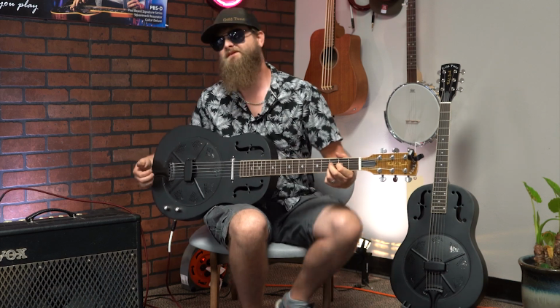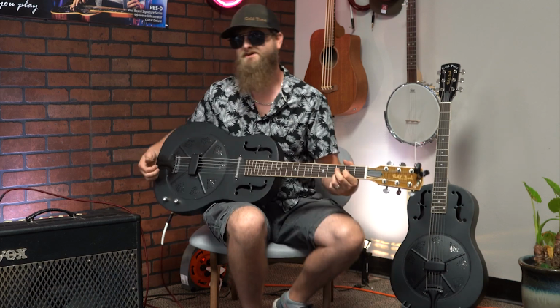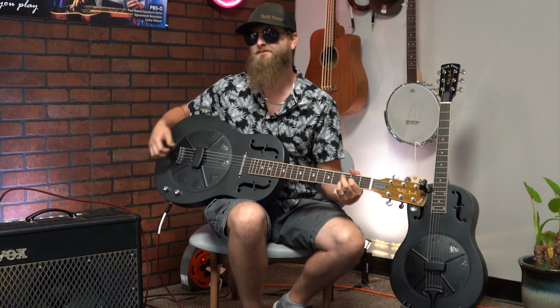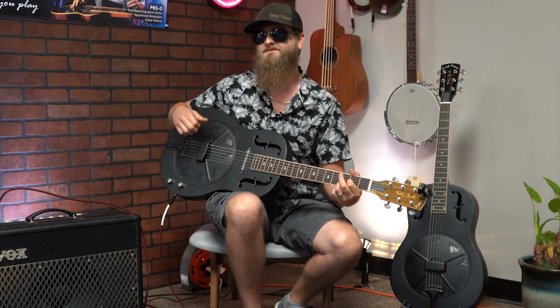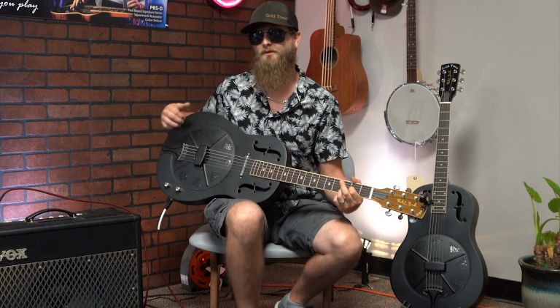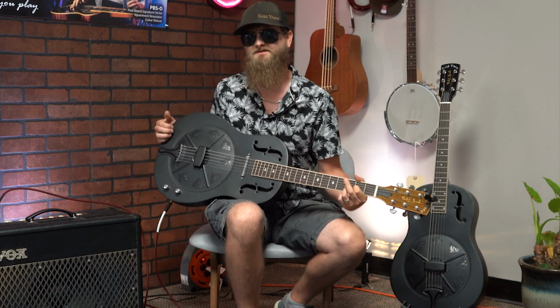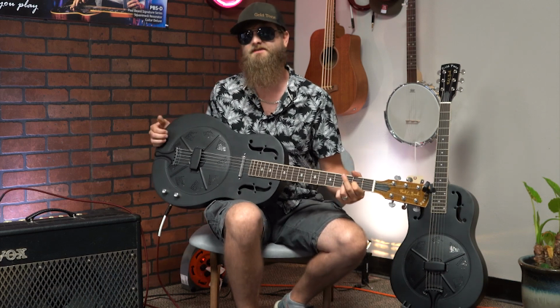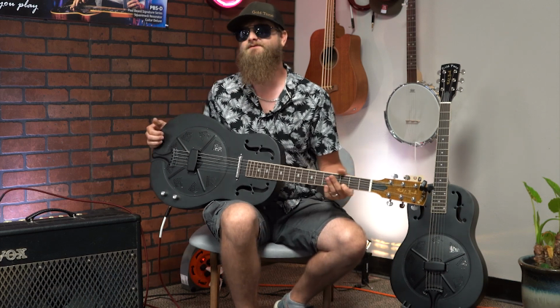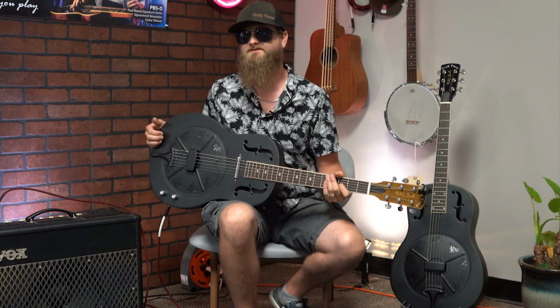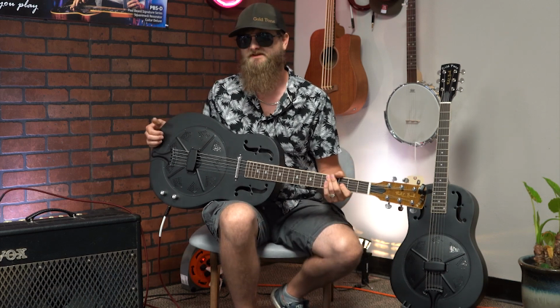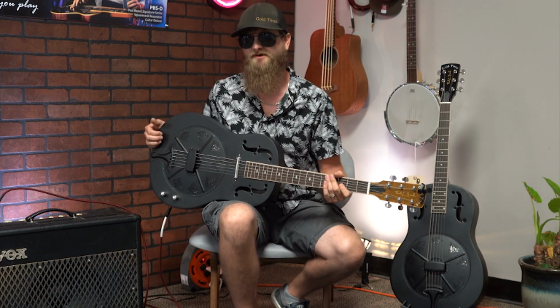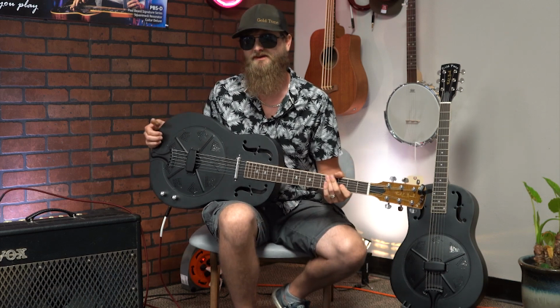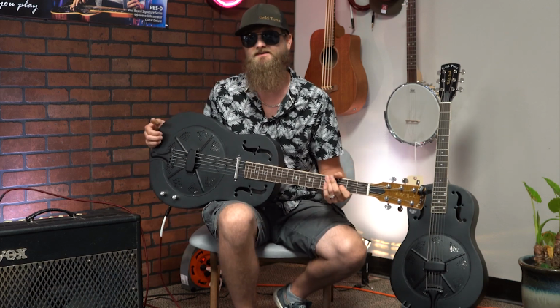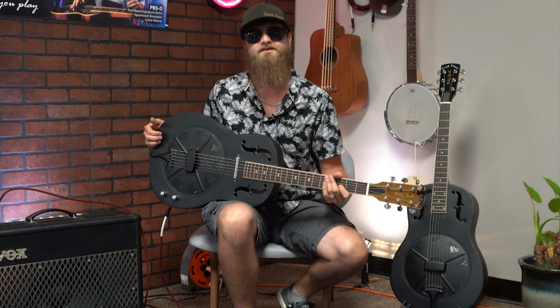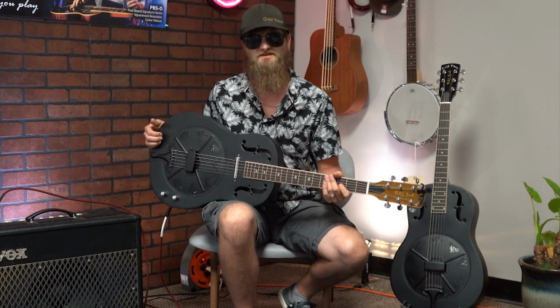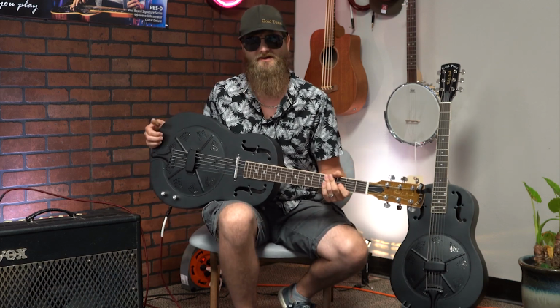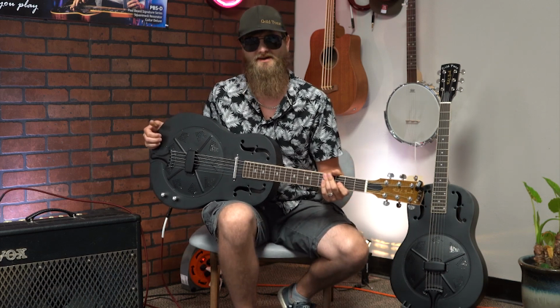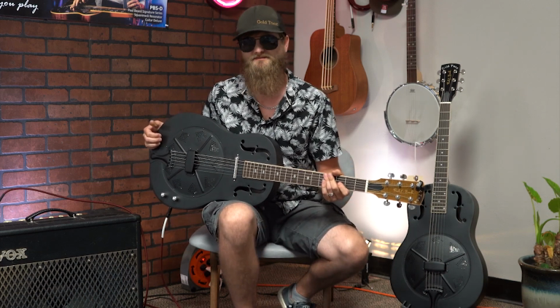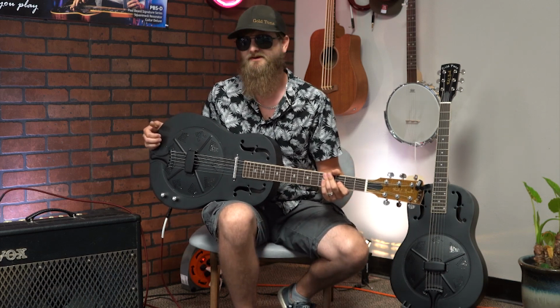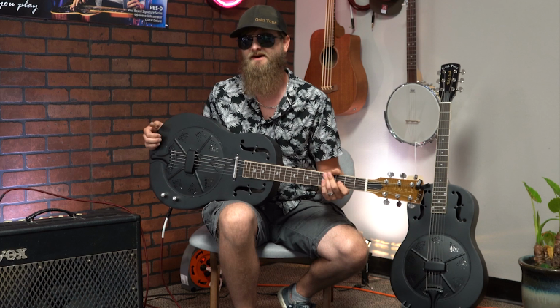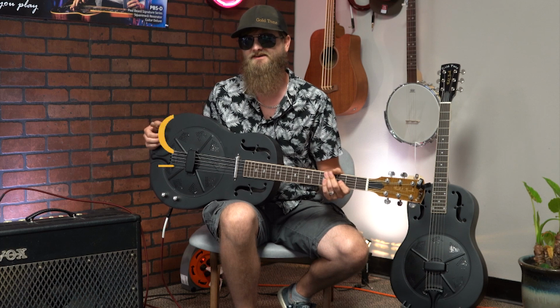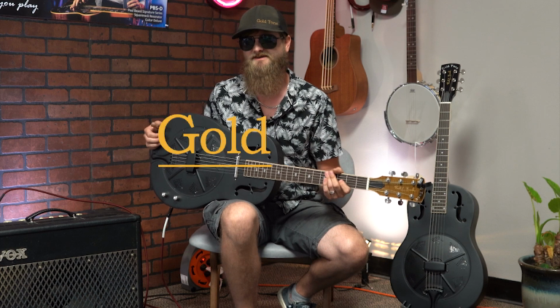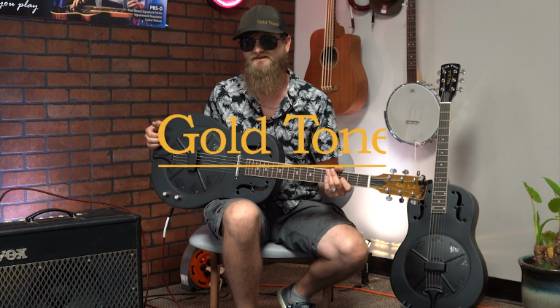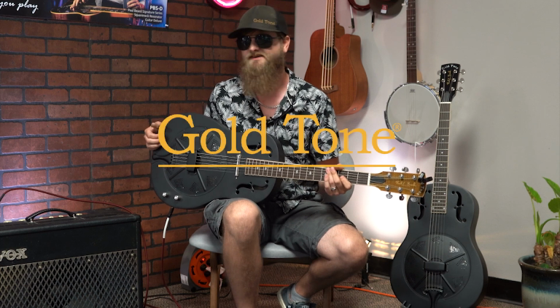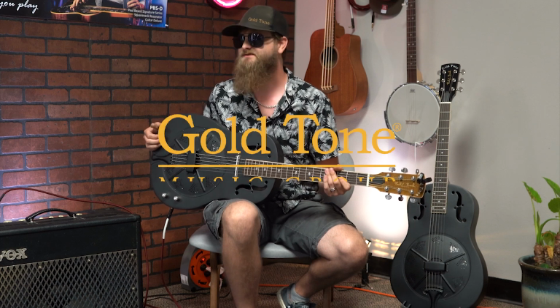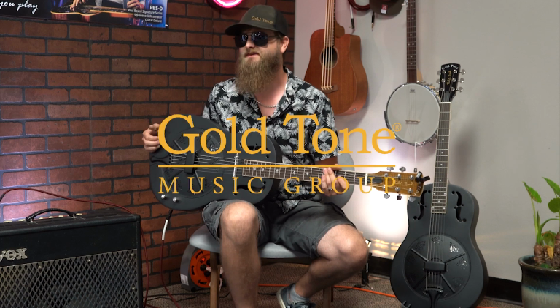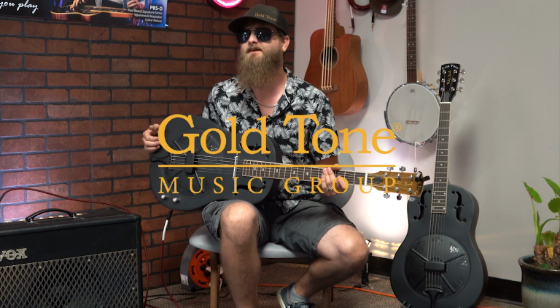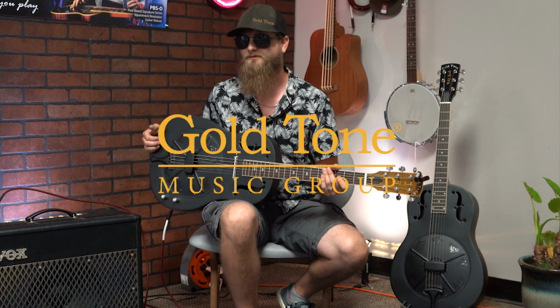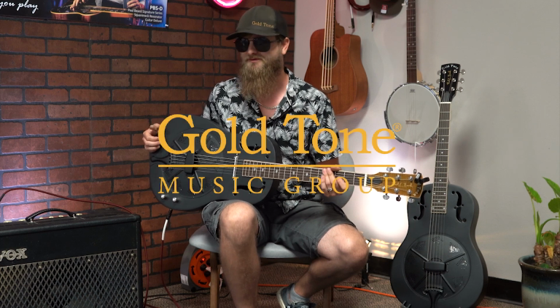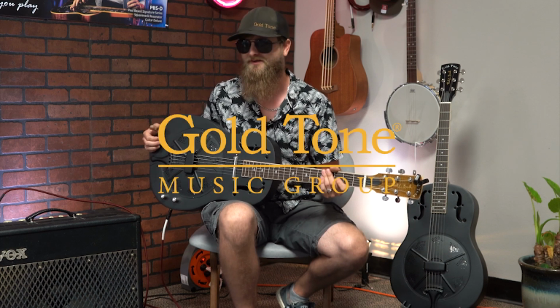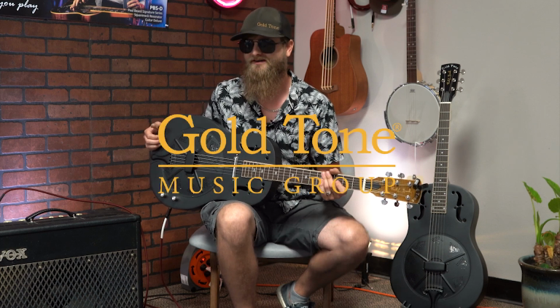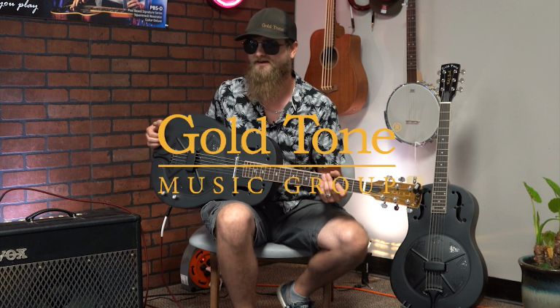Thanks so much for watching. These are the GRE and GRS metal body guitars. Get yours today at goldtone.com.